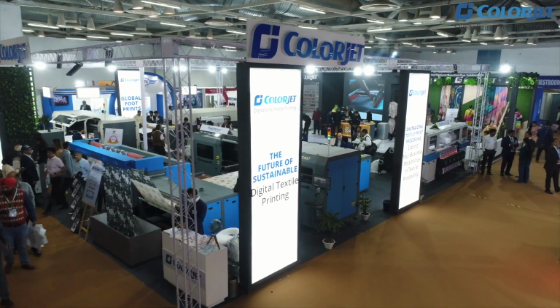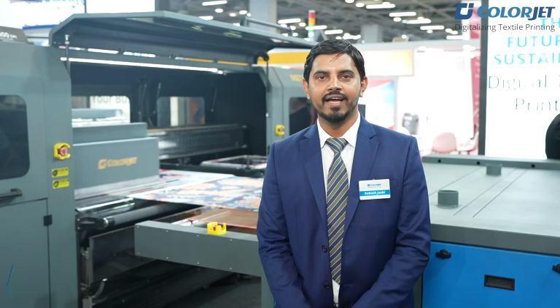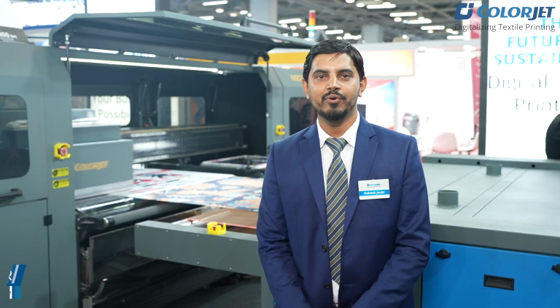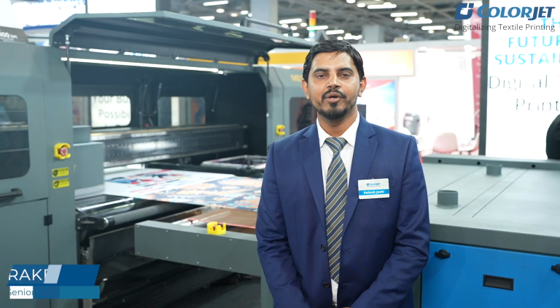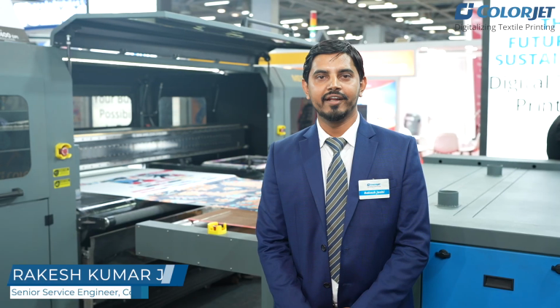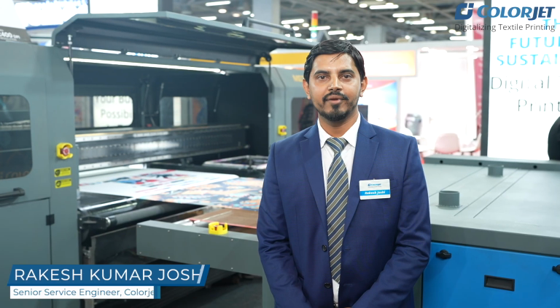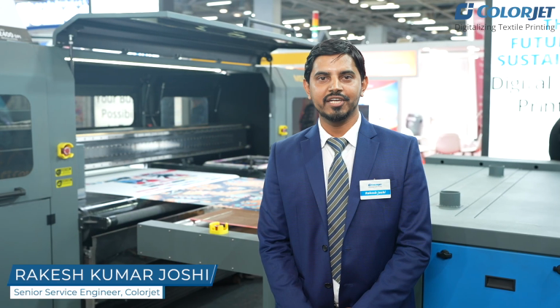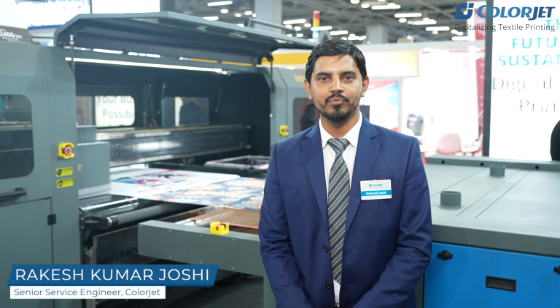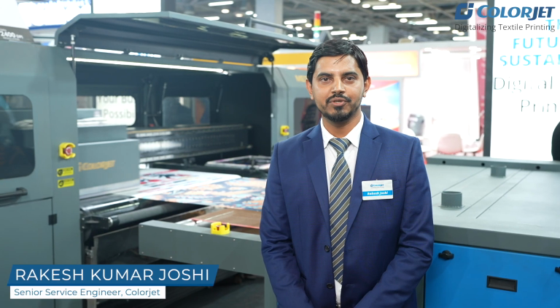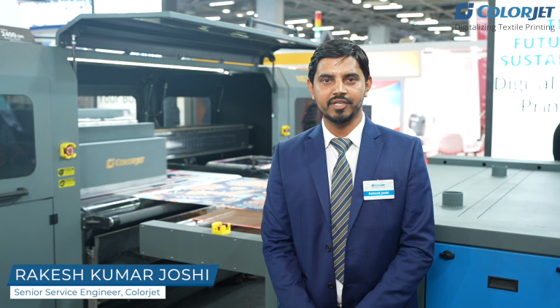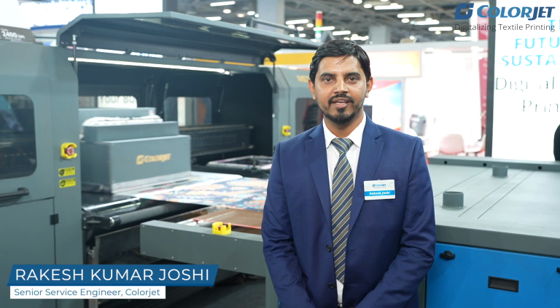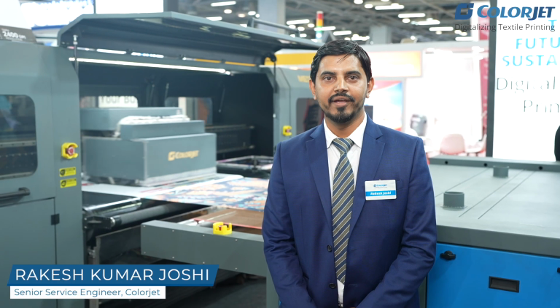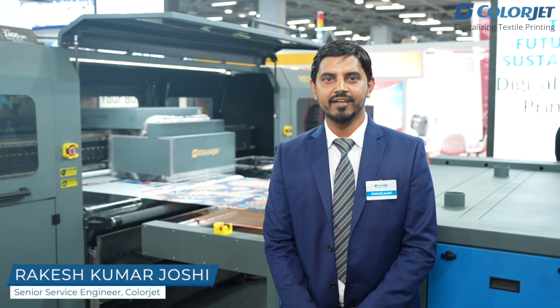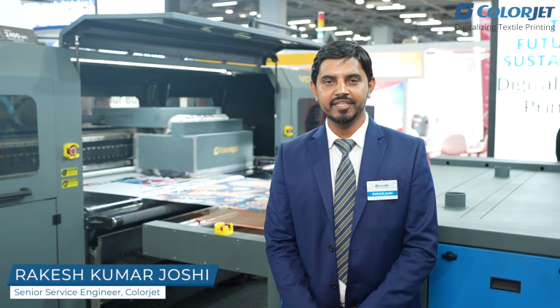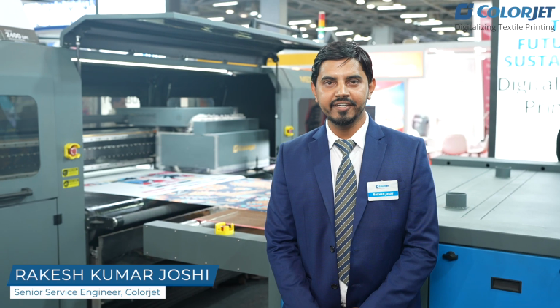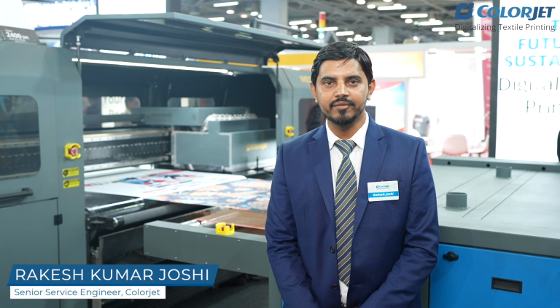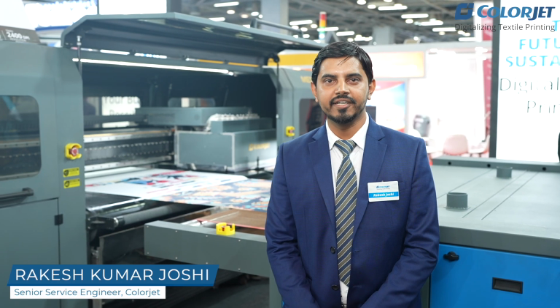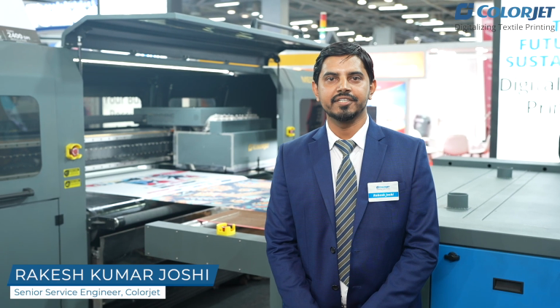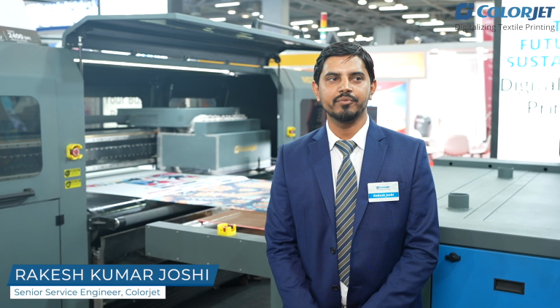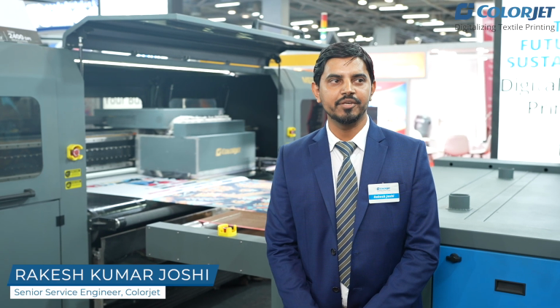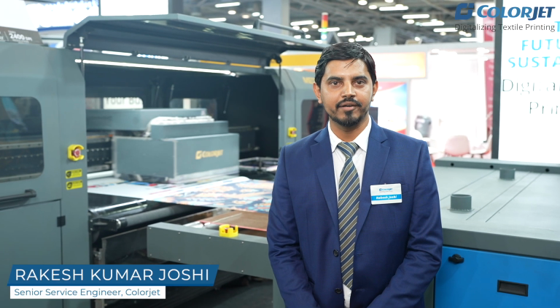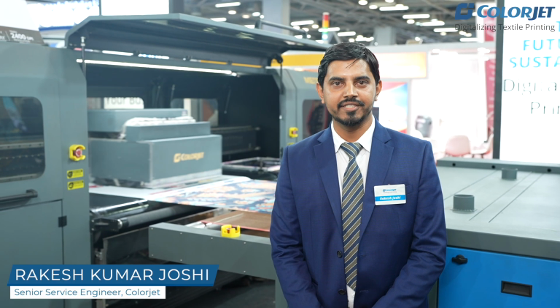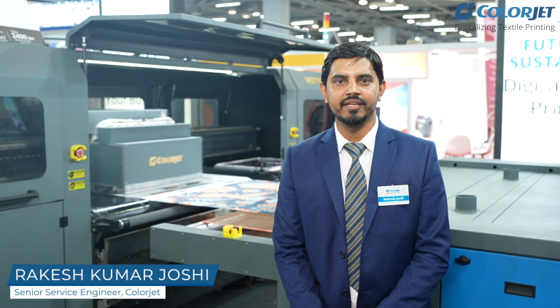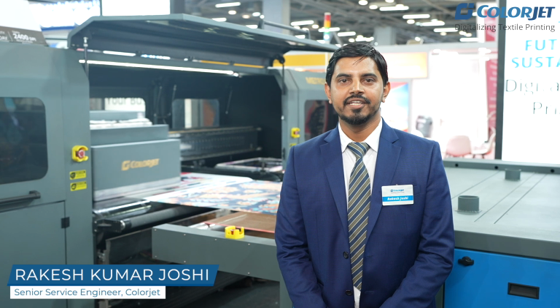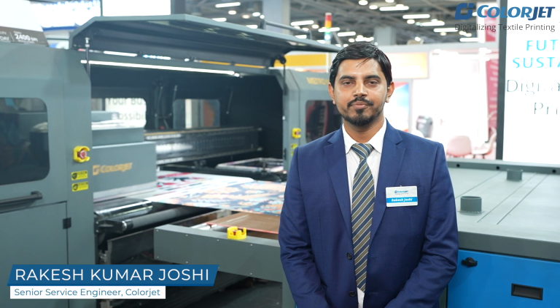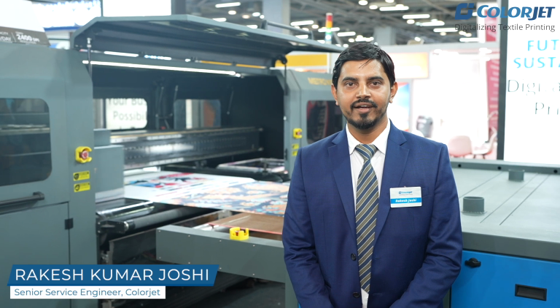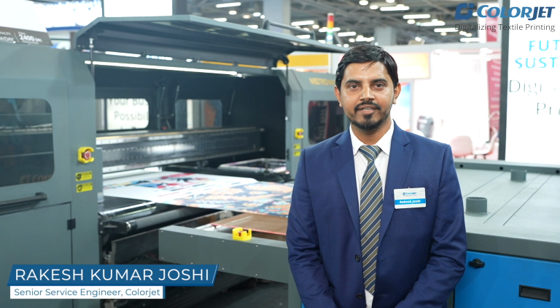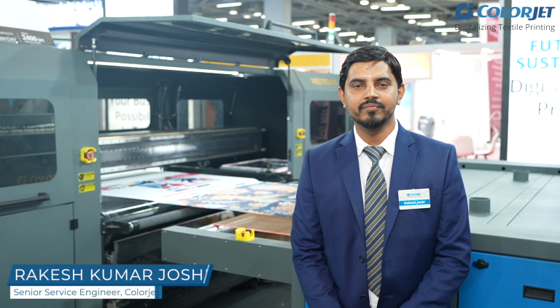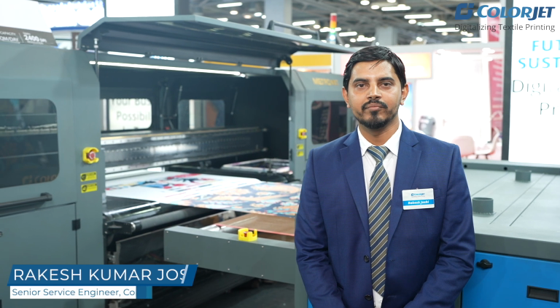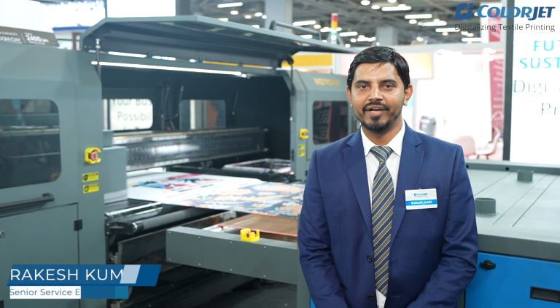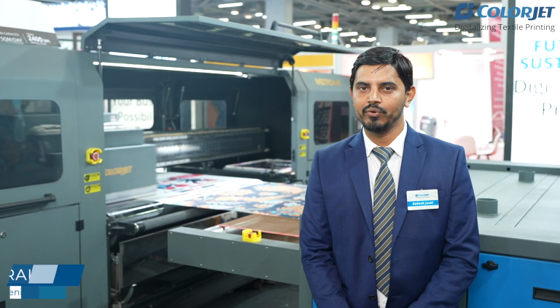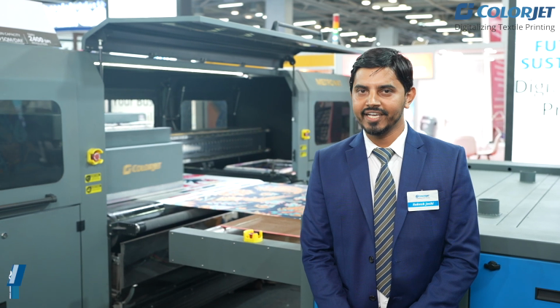Hello, my name is Rakesh Kumar Jussi. I am from ColorJet India Limited, from the service department. Today, we will tell you about Metro Next.